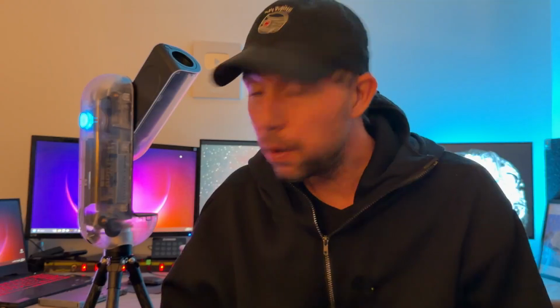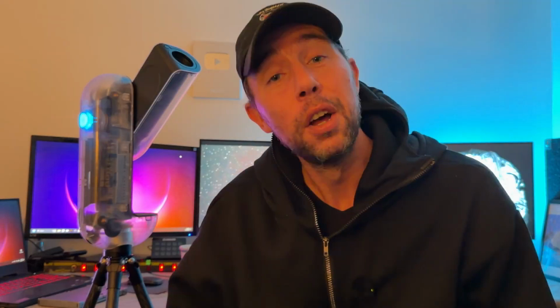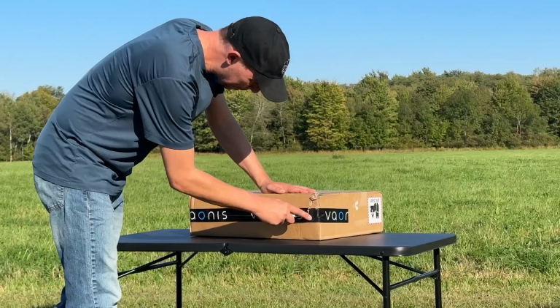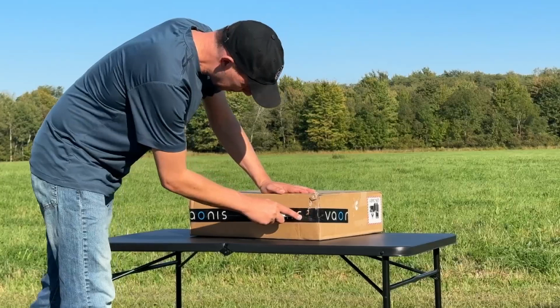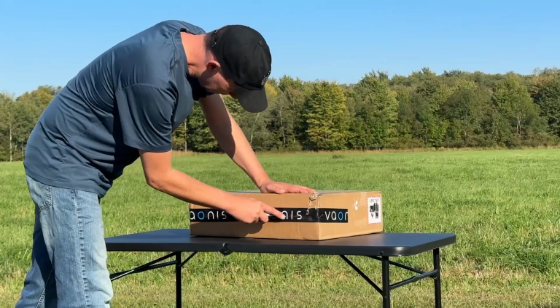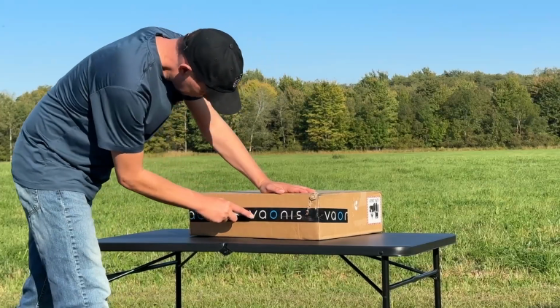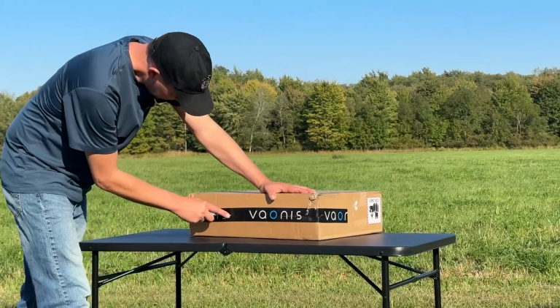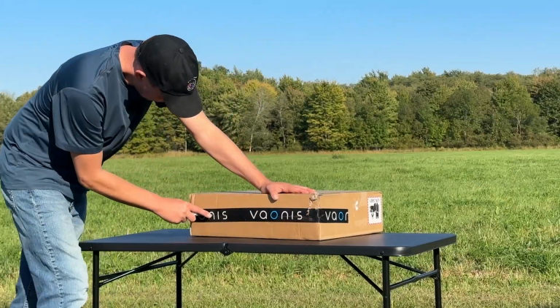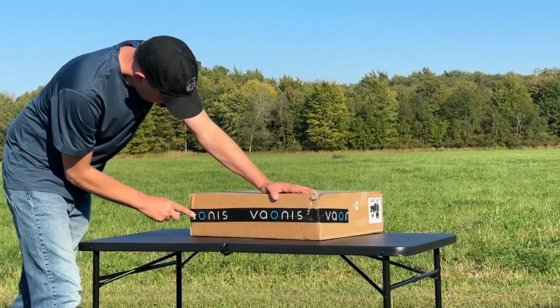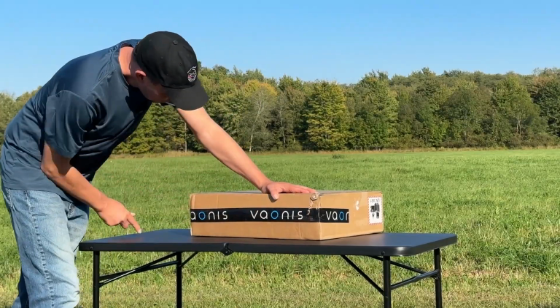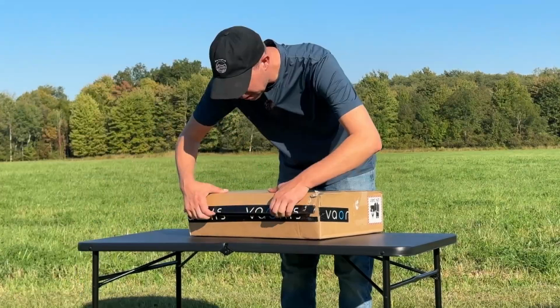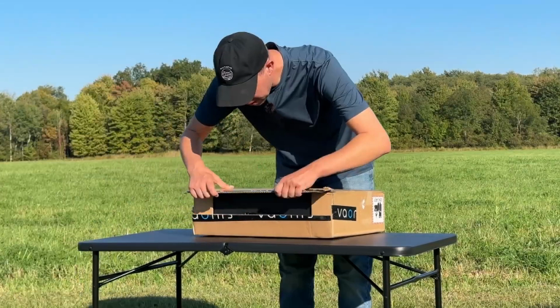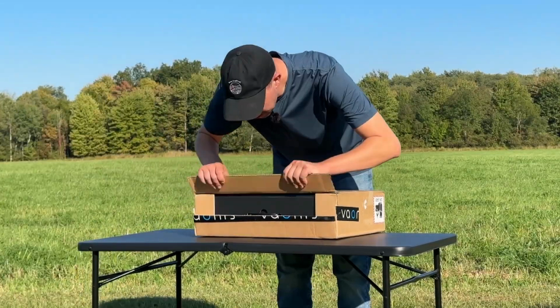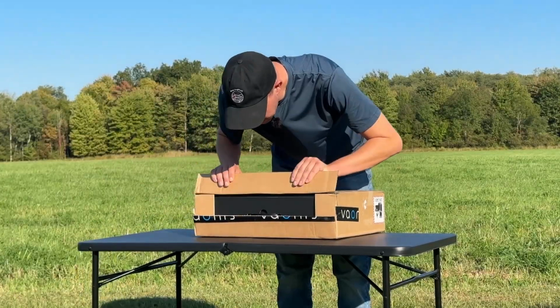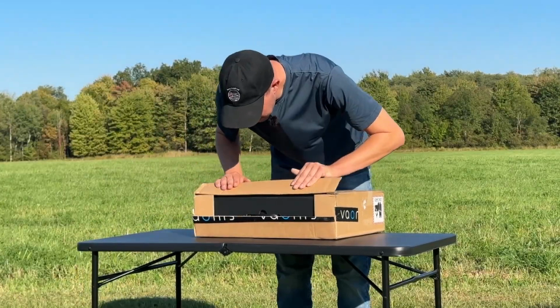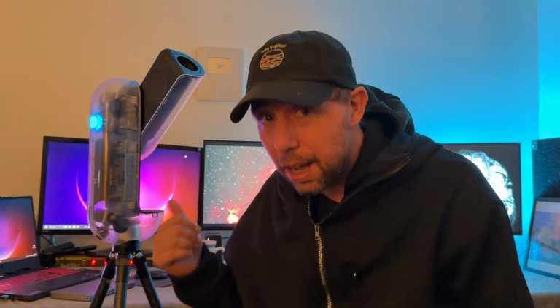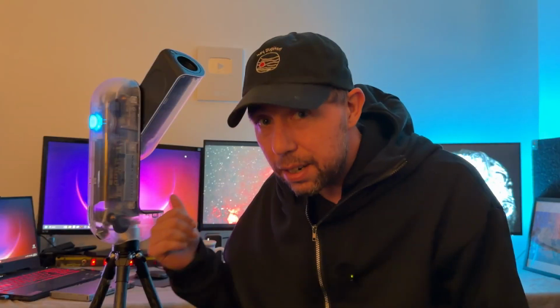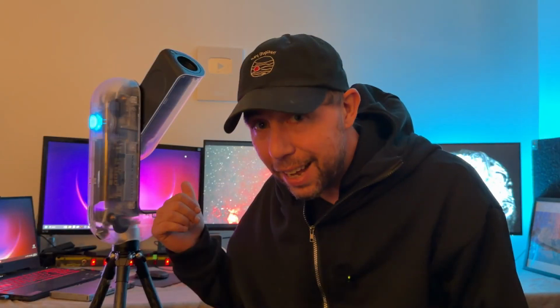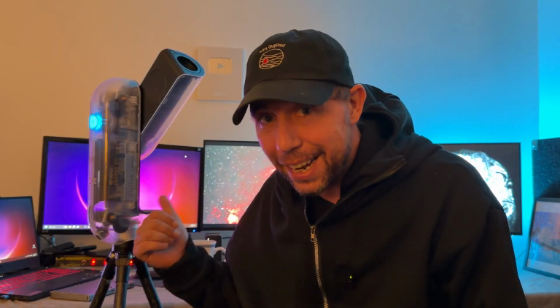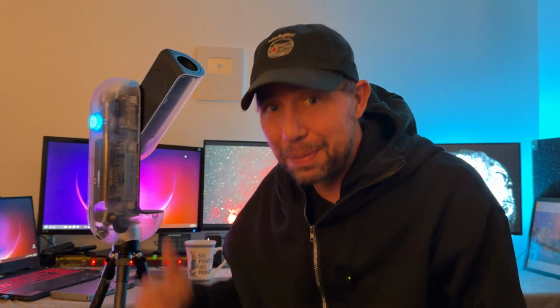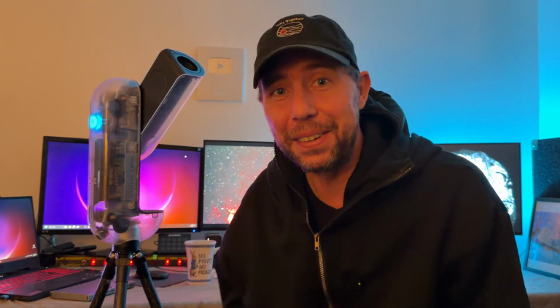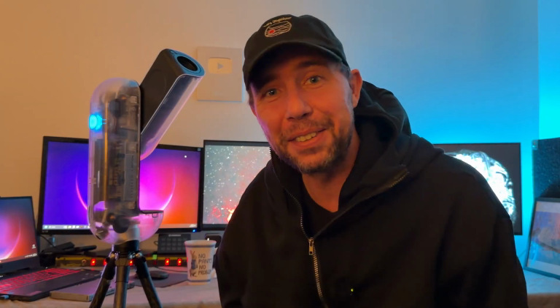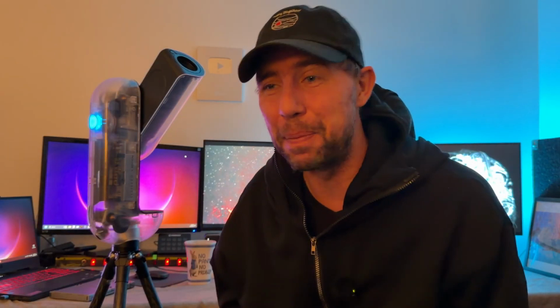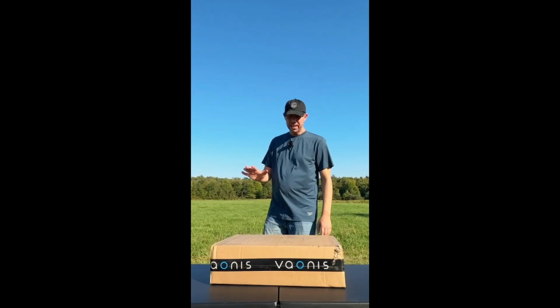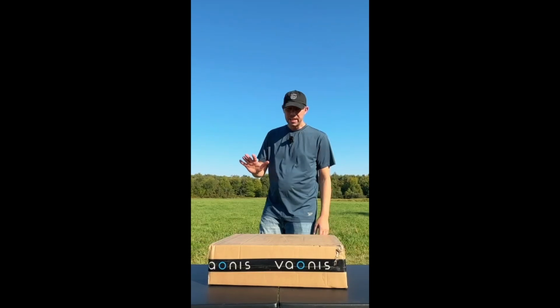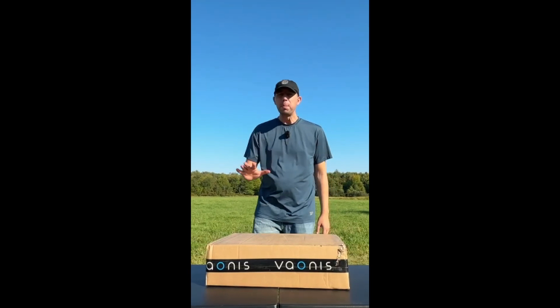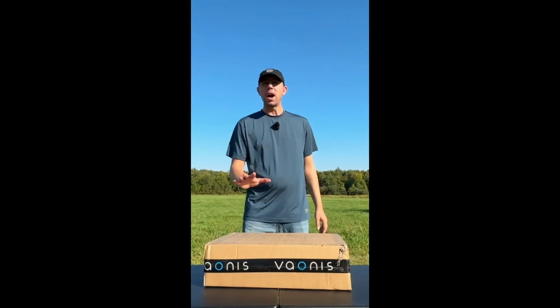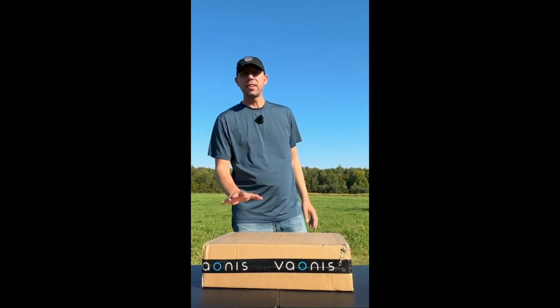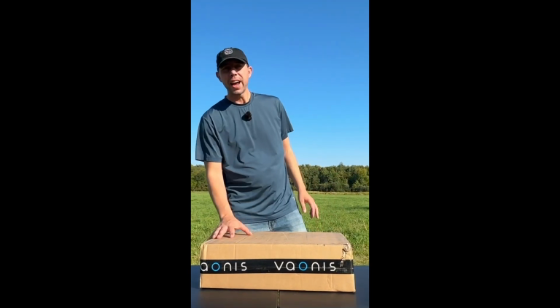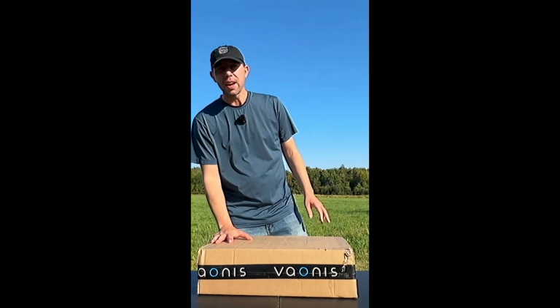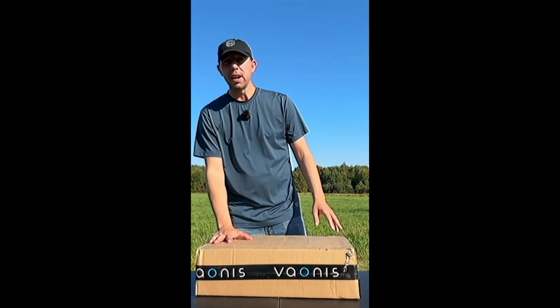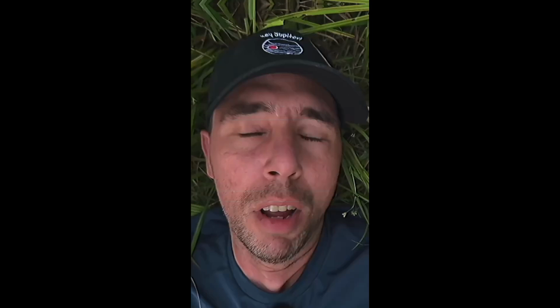Well, recently a company from France sent me a smart telescope, but it's not just any smart telescope. In this box, I have a...